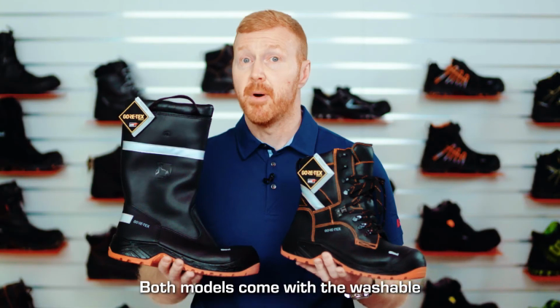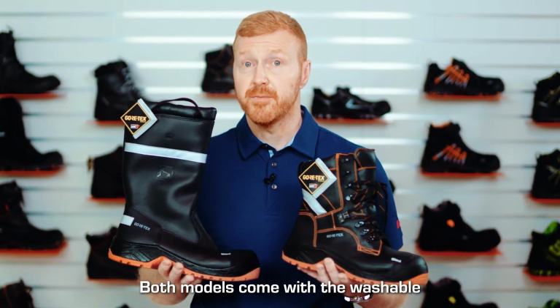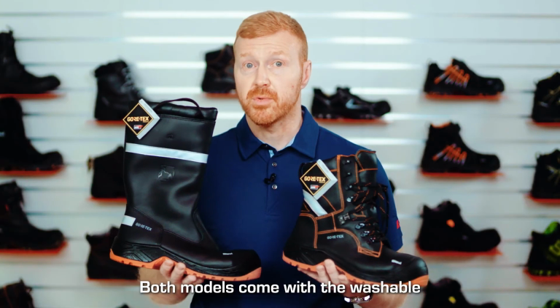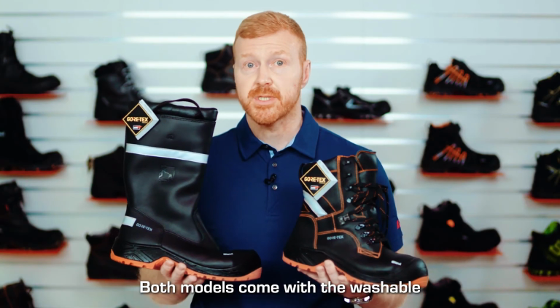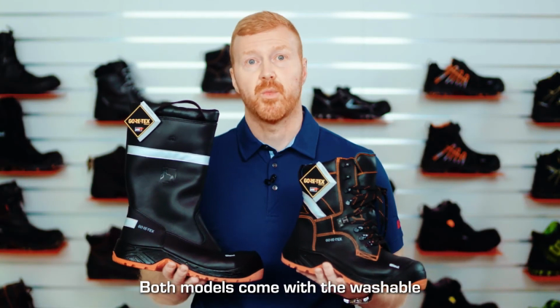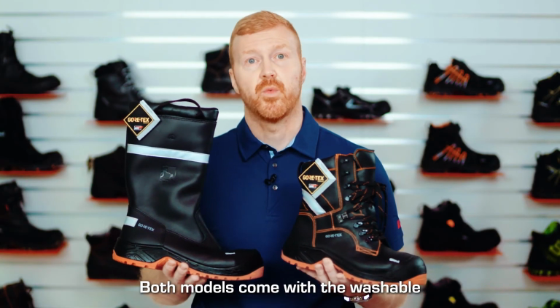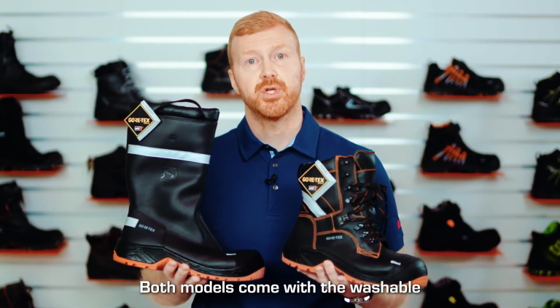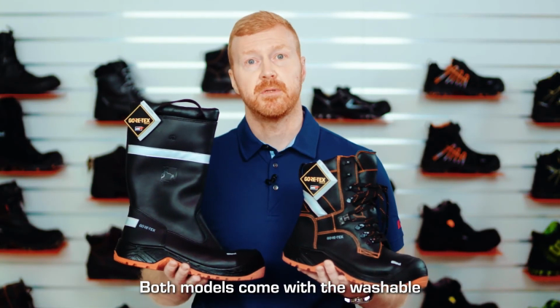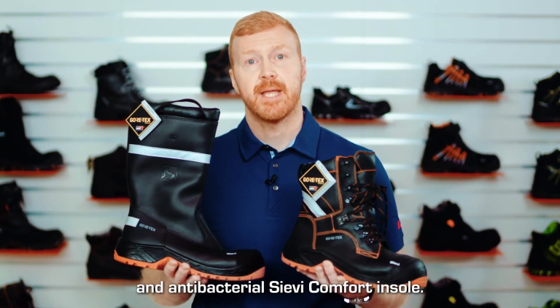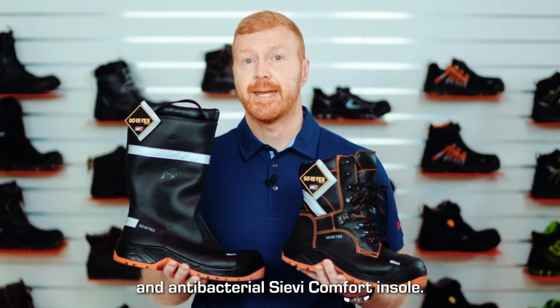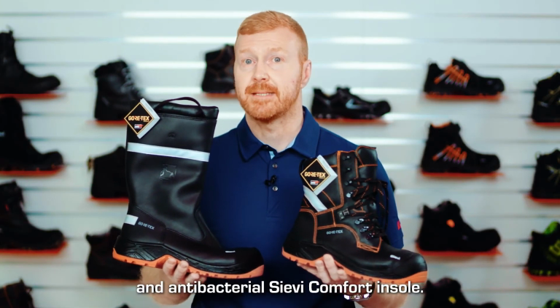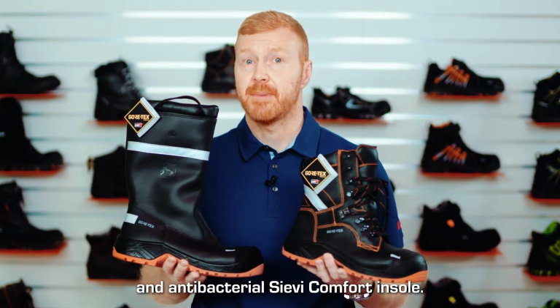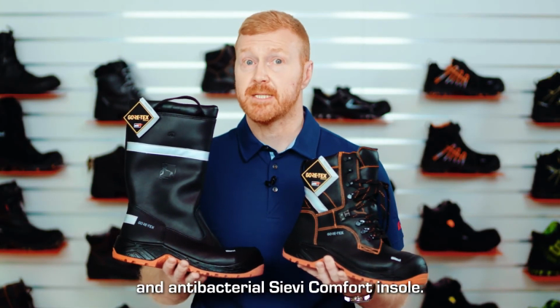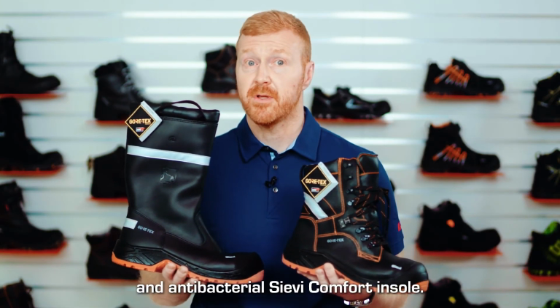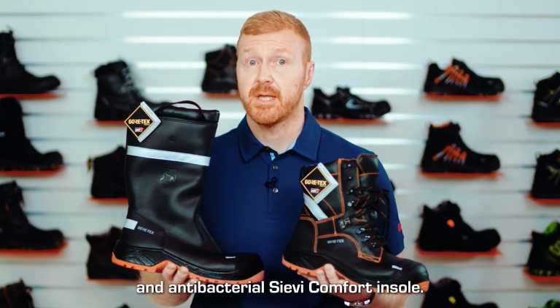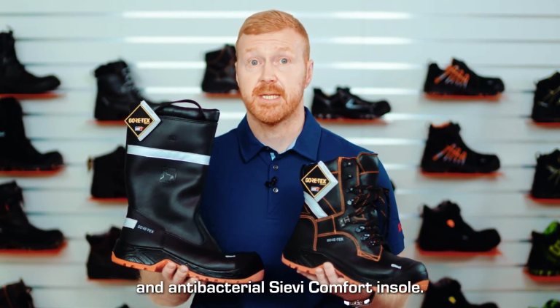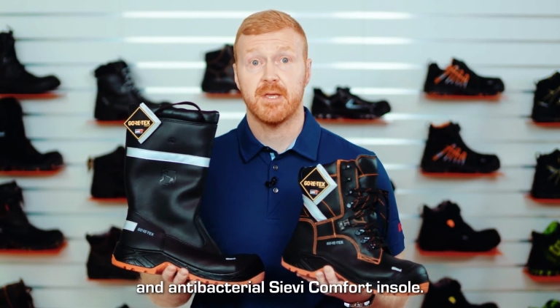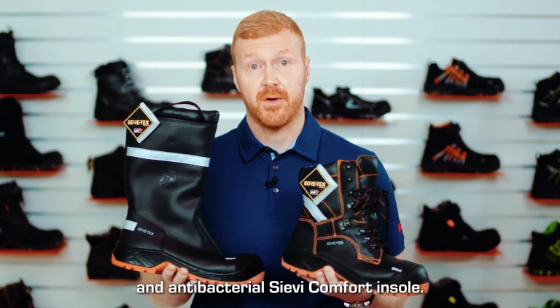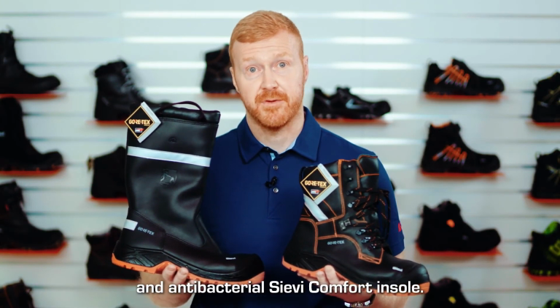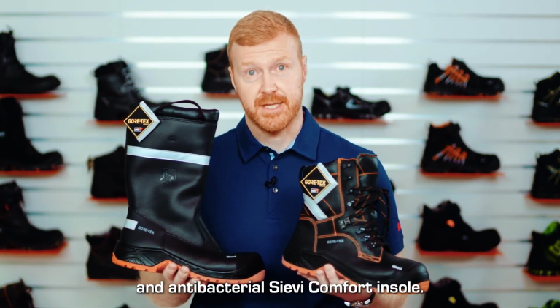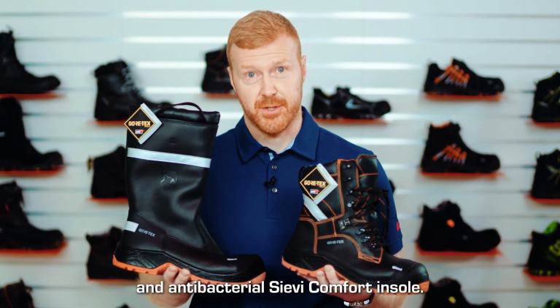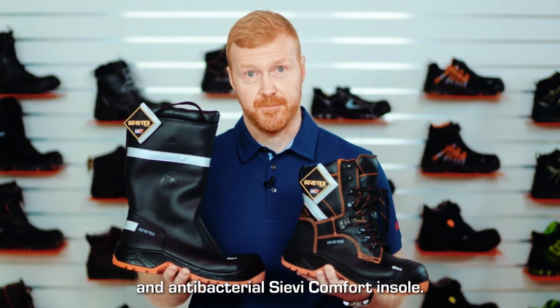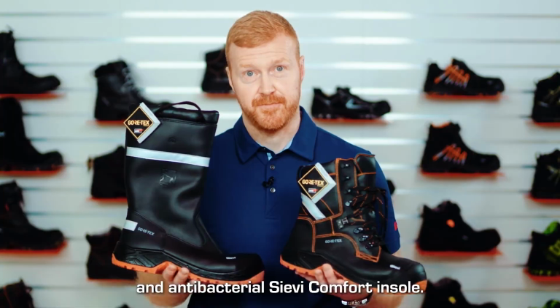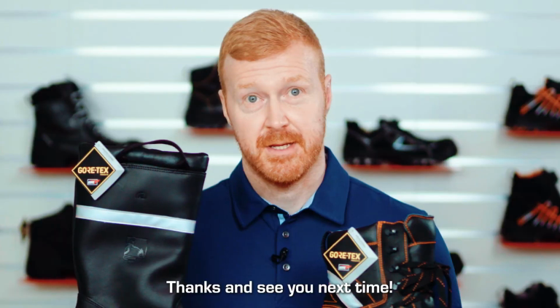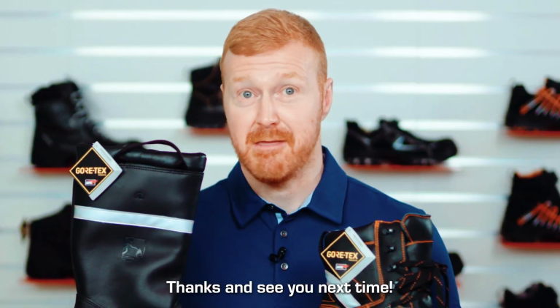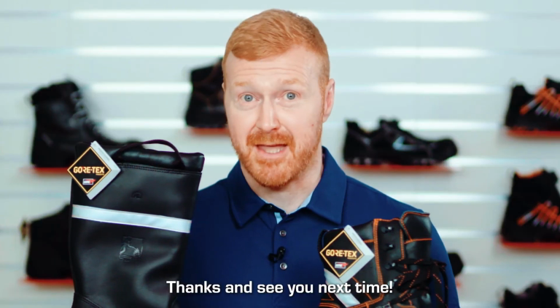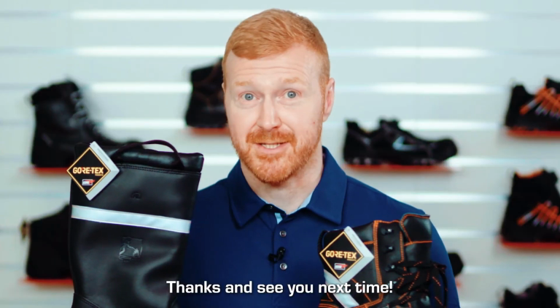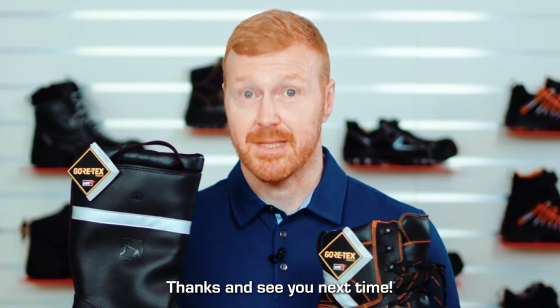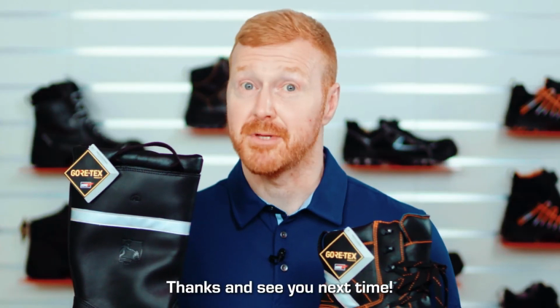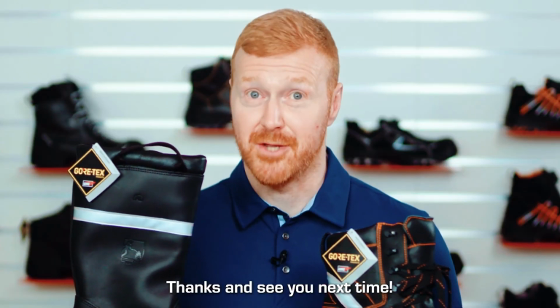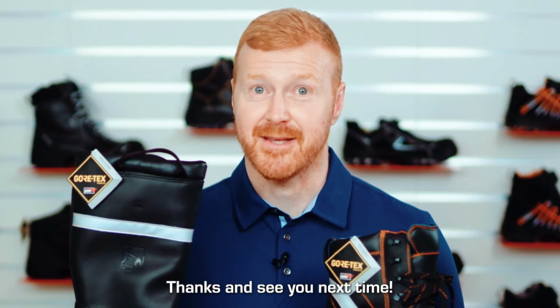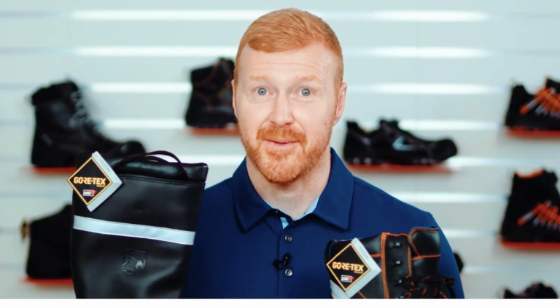Both models come with the washable and anti-bacterial Sievi Comfort insole. Thanks, see you next time.